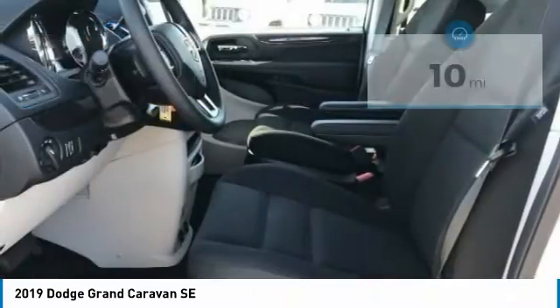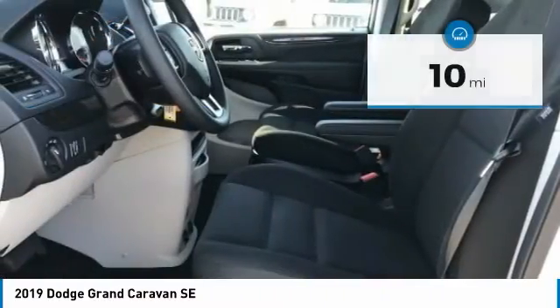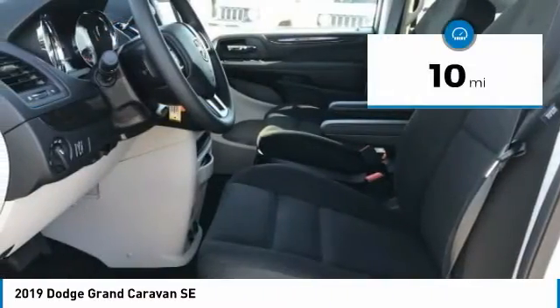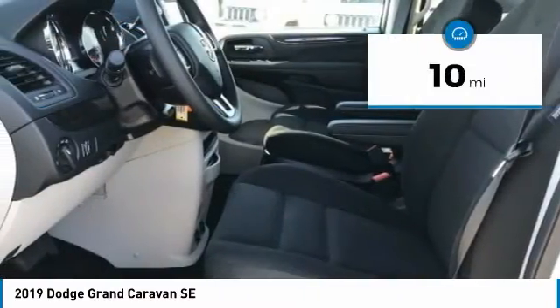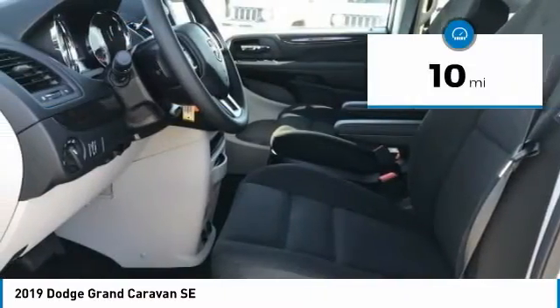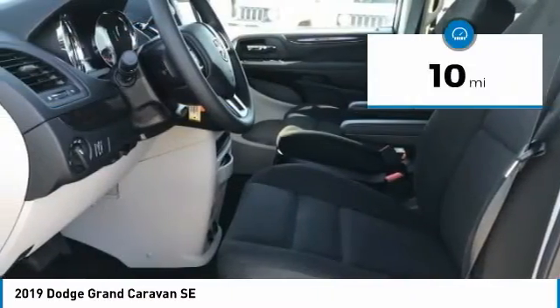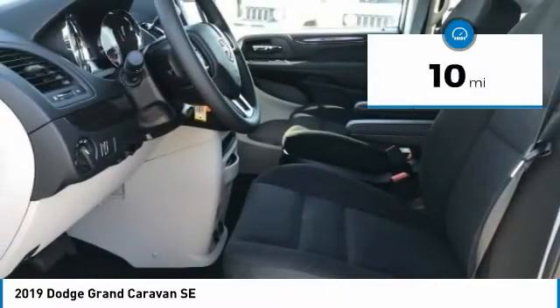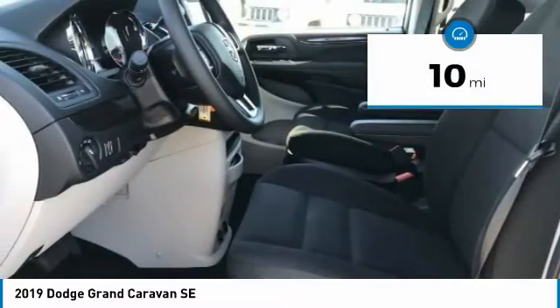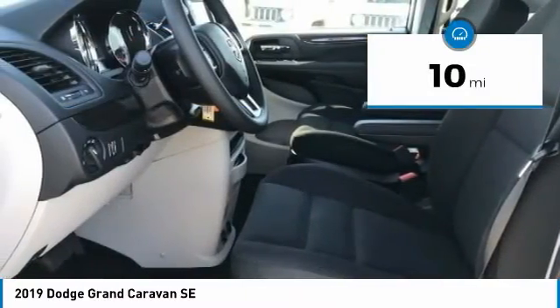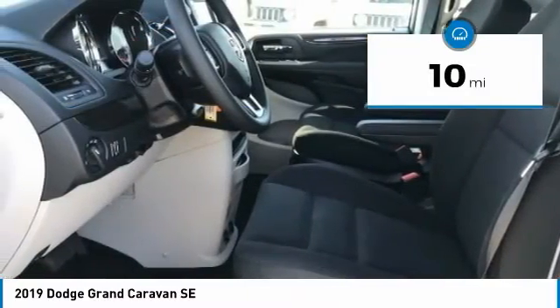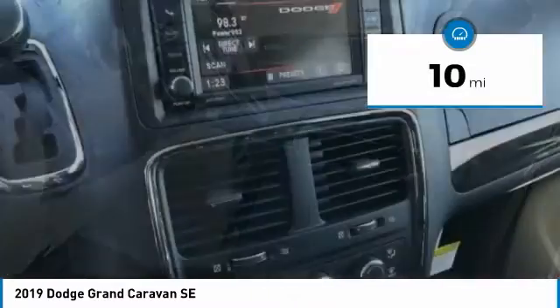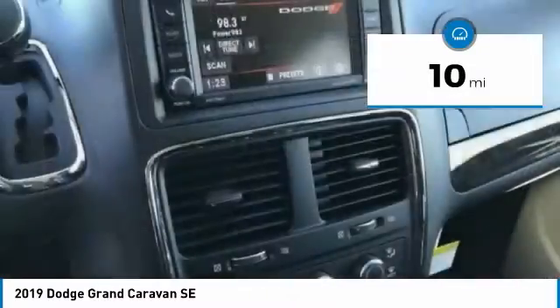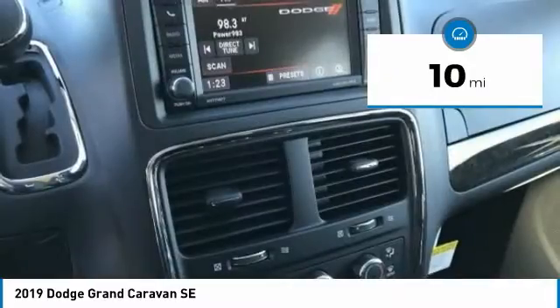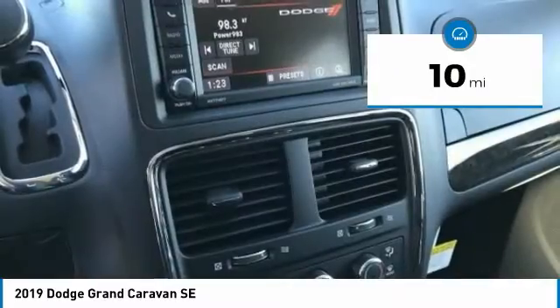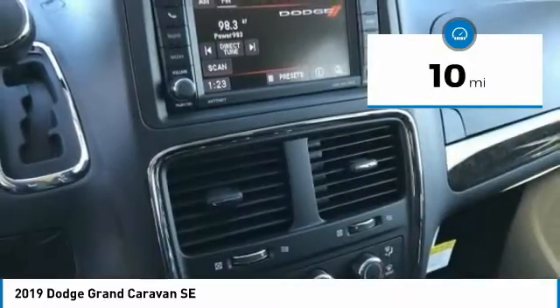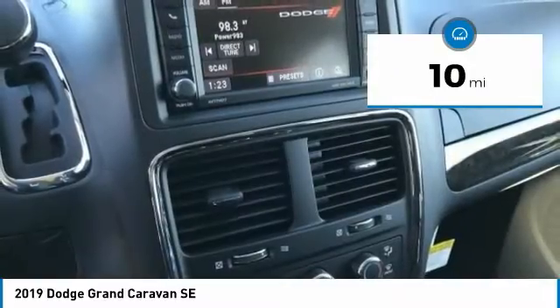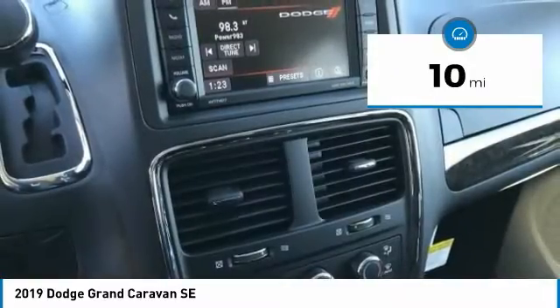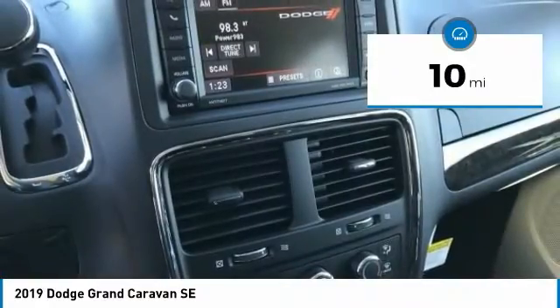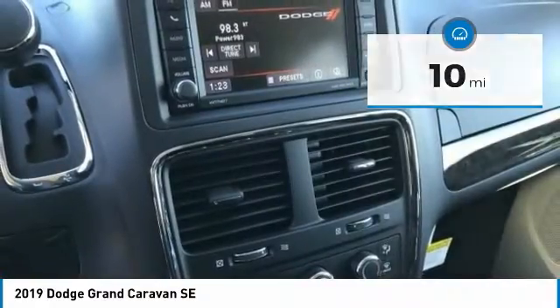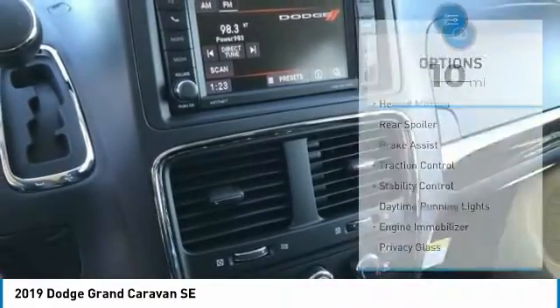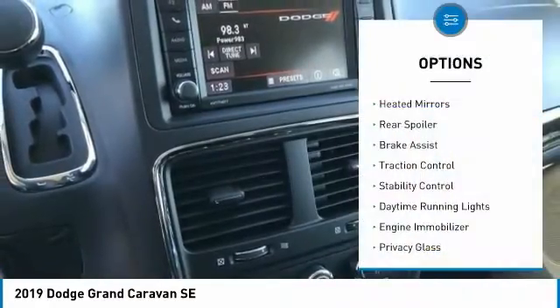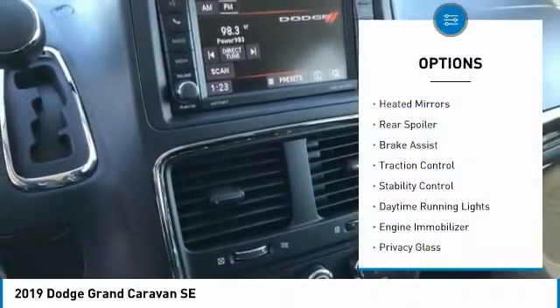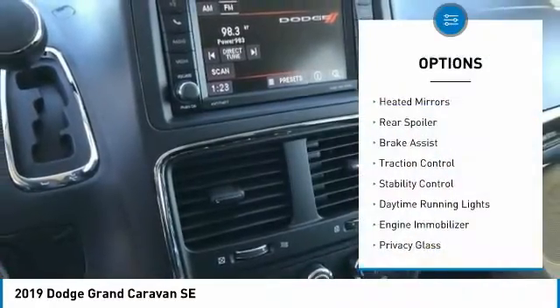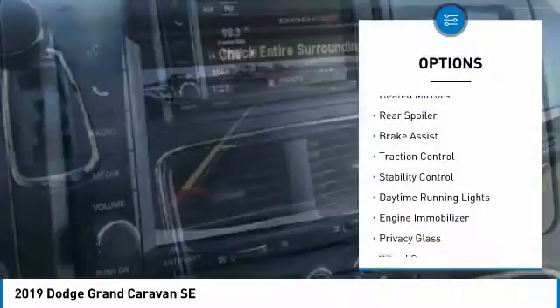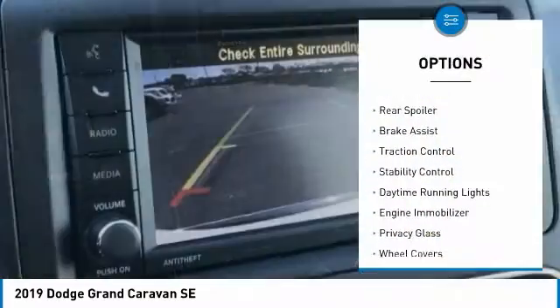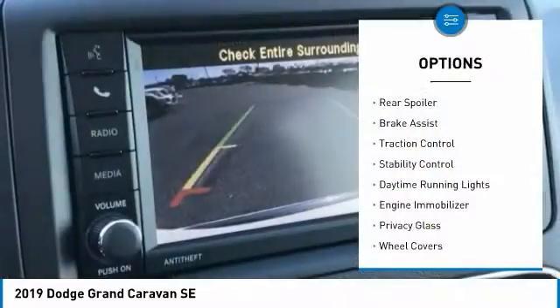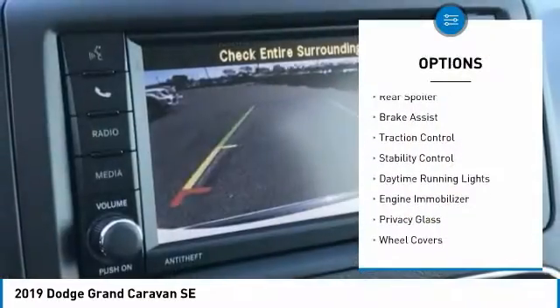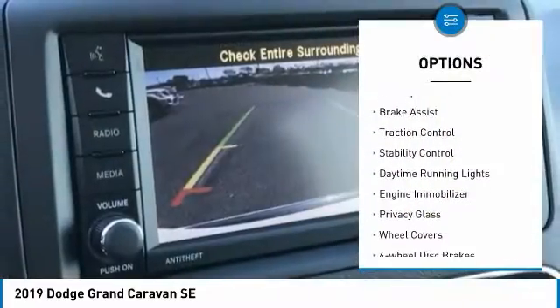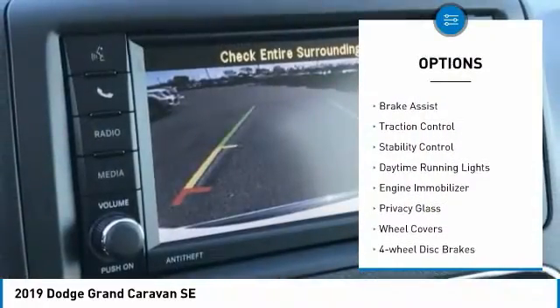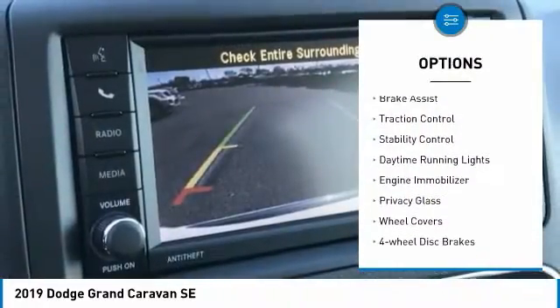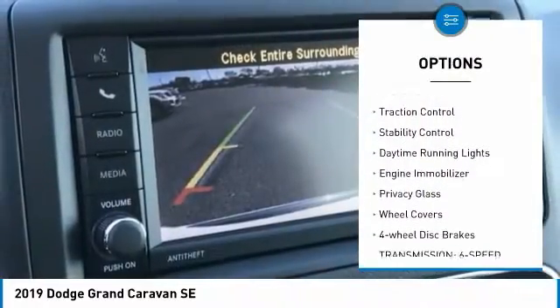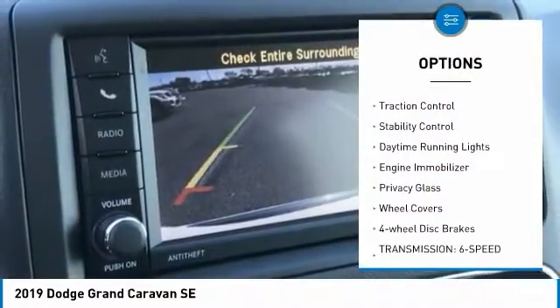This vehicle has less than 100 miles. Here are some of this vehicle's great options: heated mirrors, rear spoiler, brake assist.